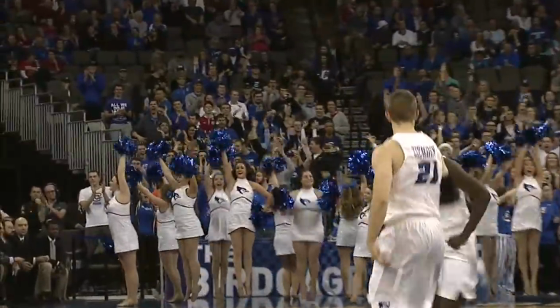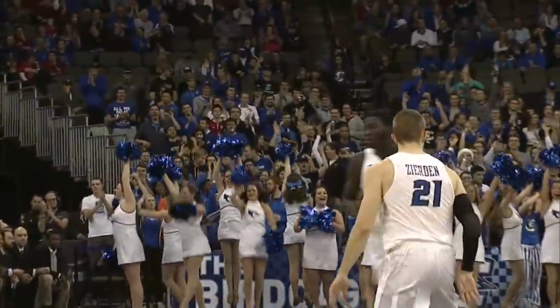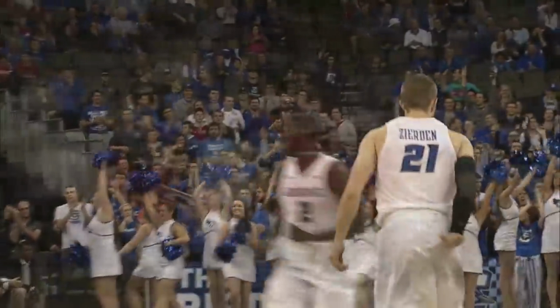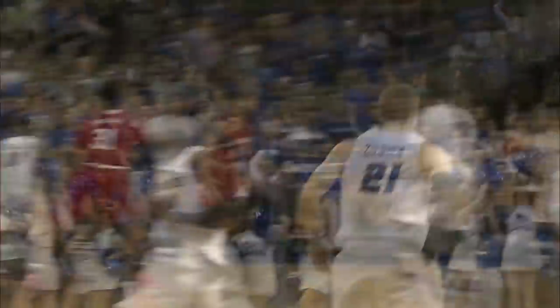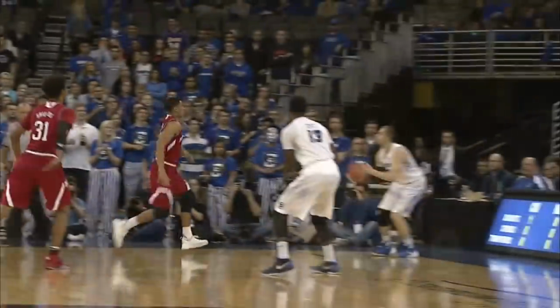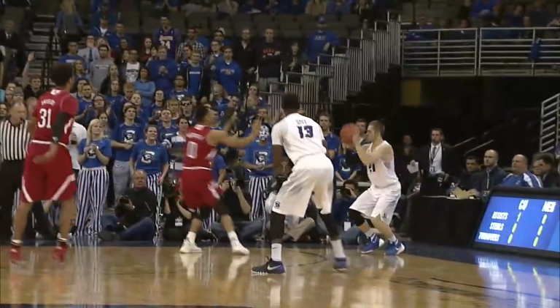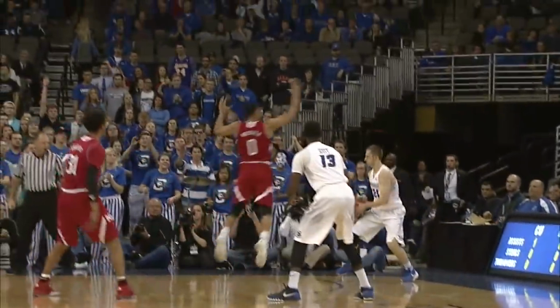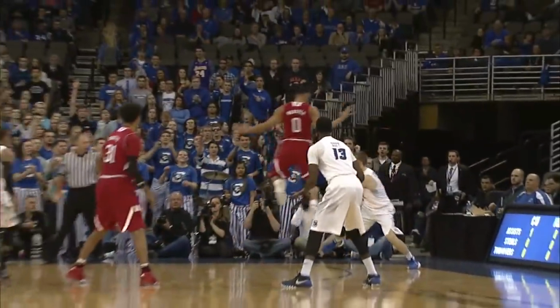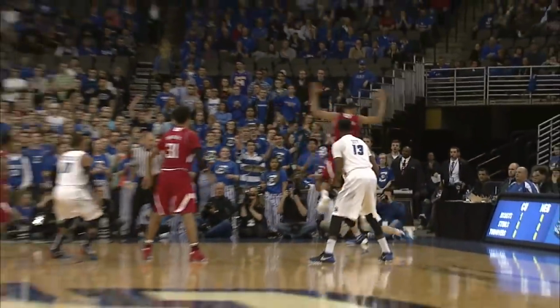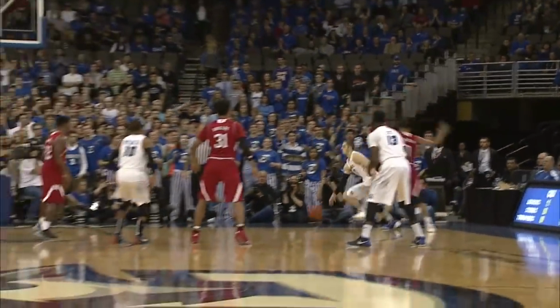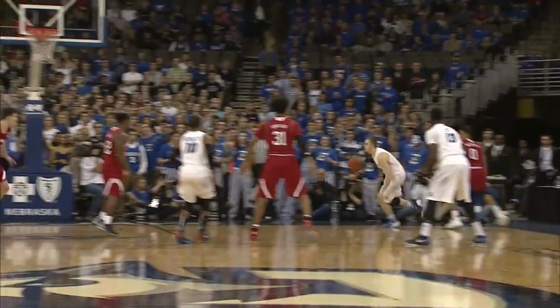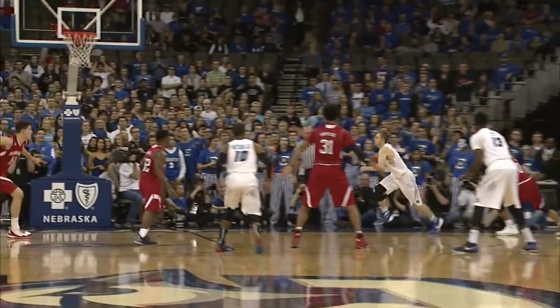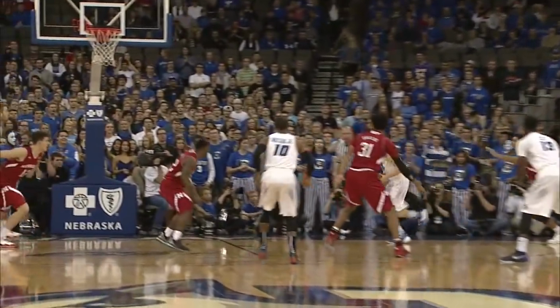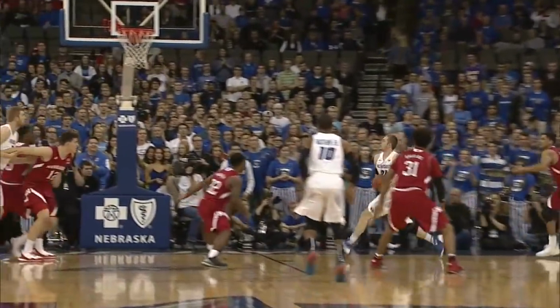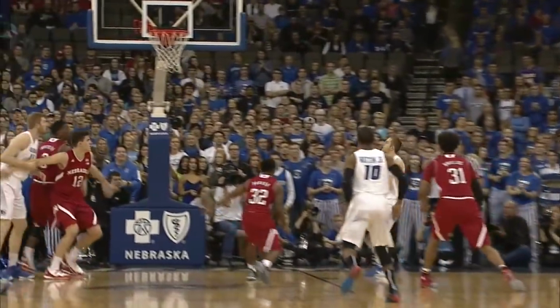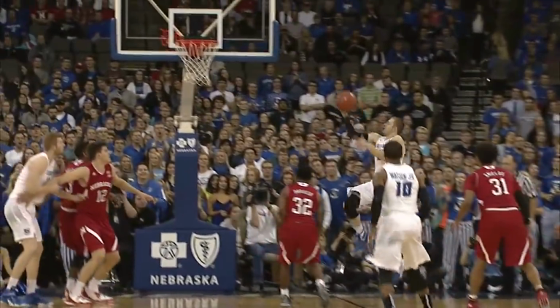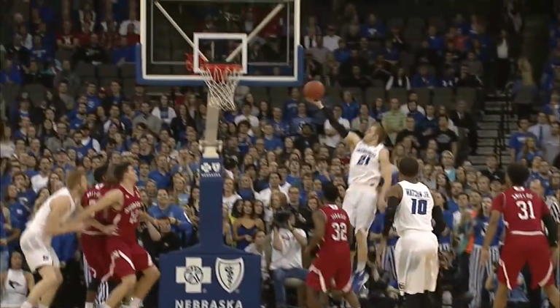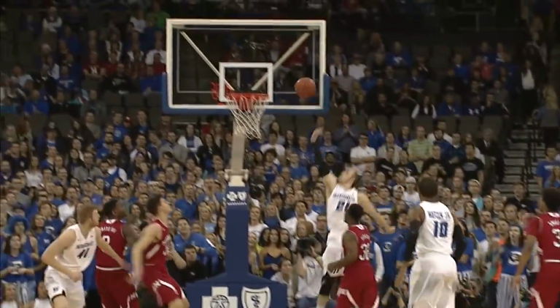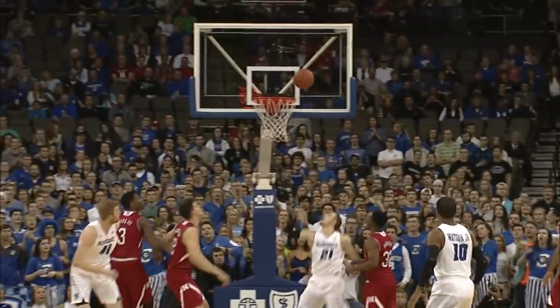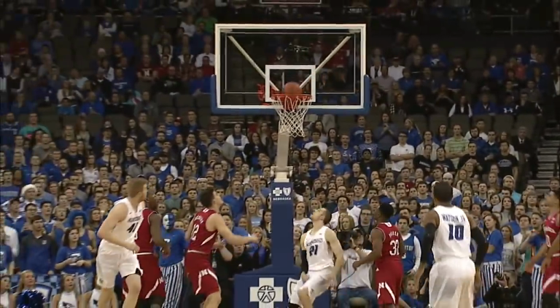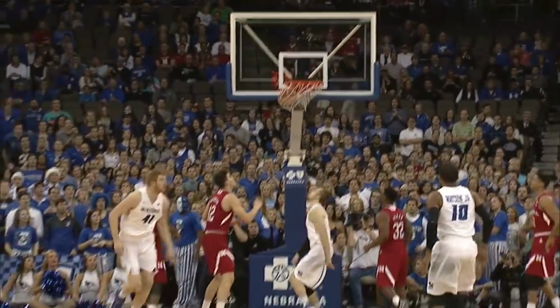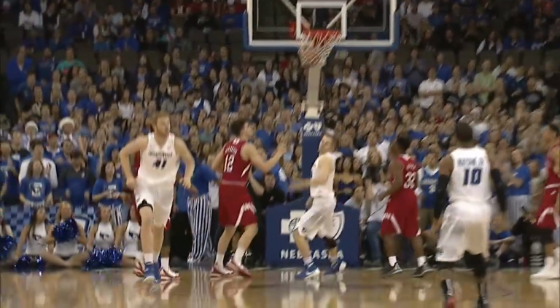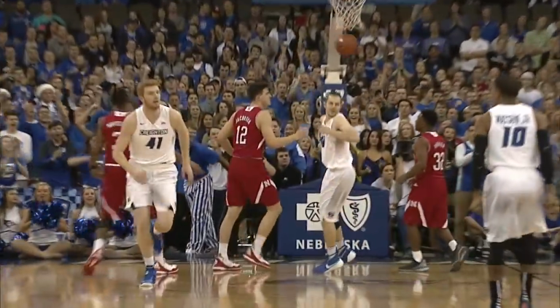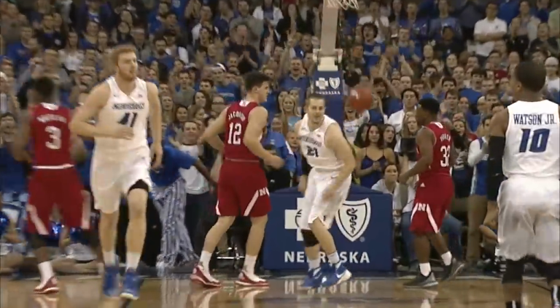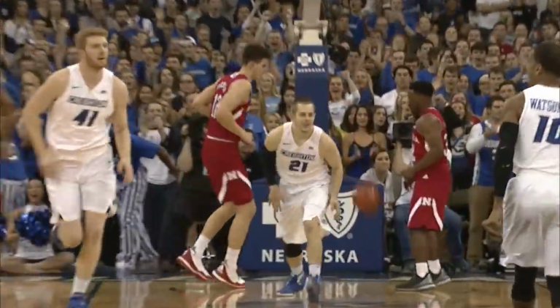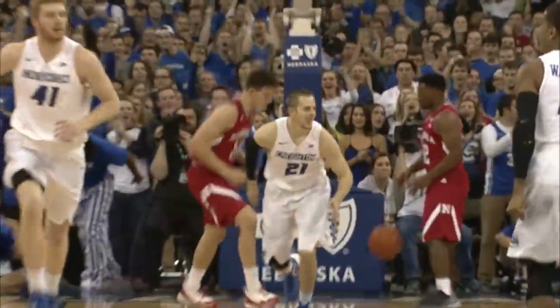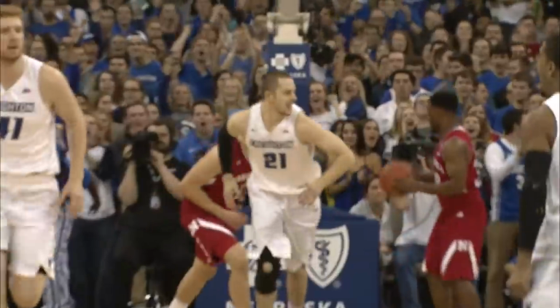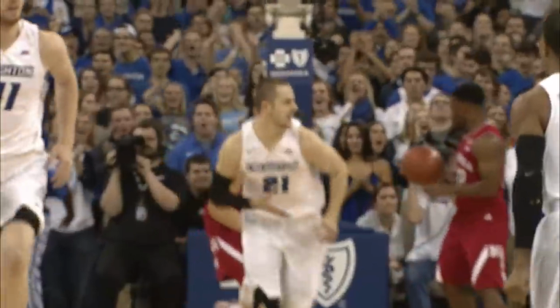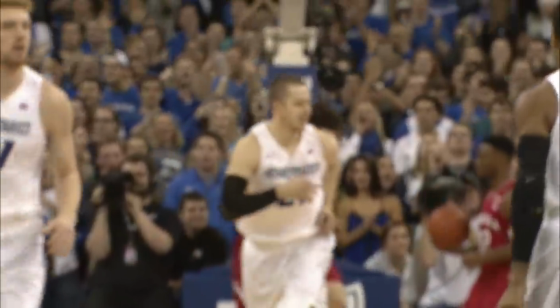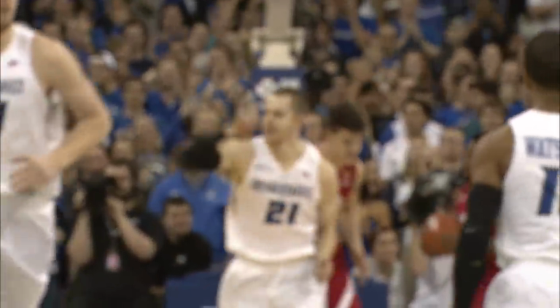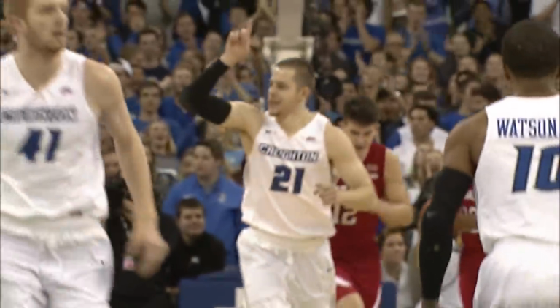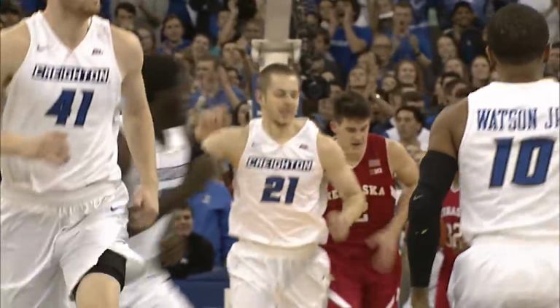Transition pass into the front court, kick into the corner. Zierden head fakes a three, drives into the paint and lays it up and in.